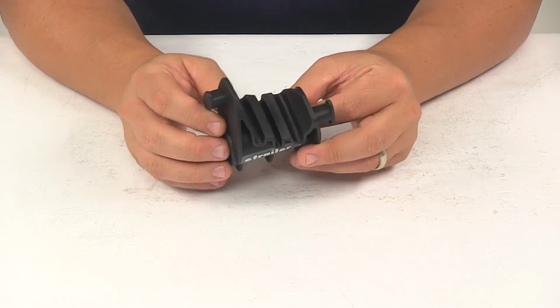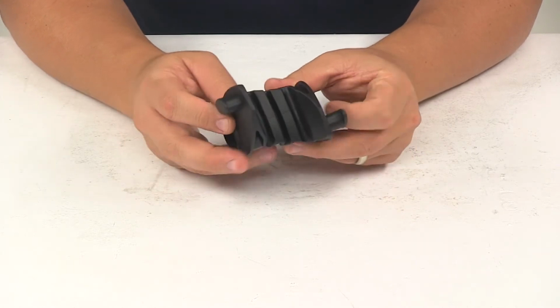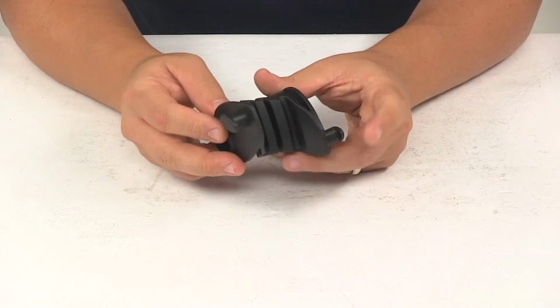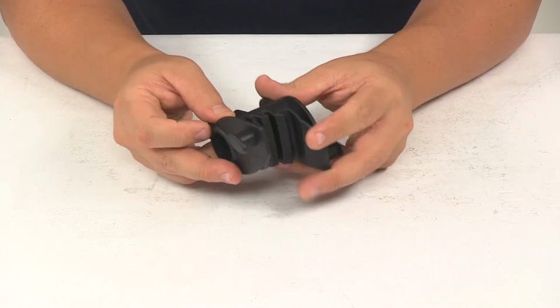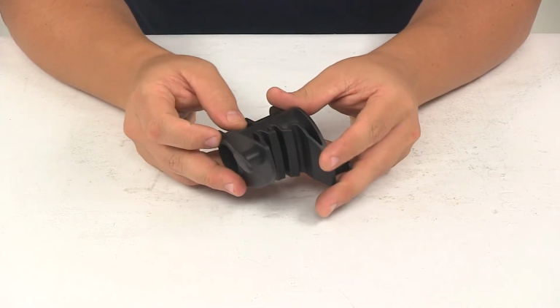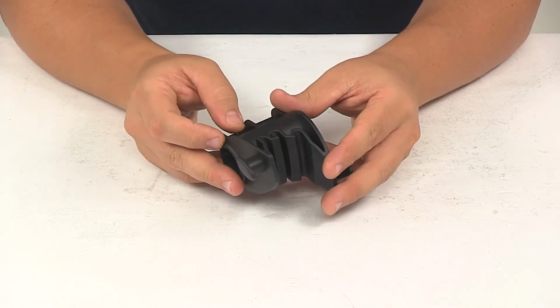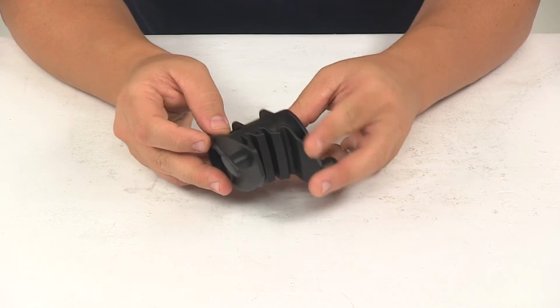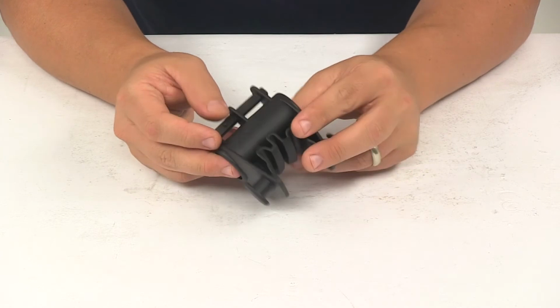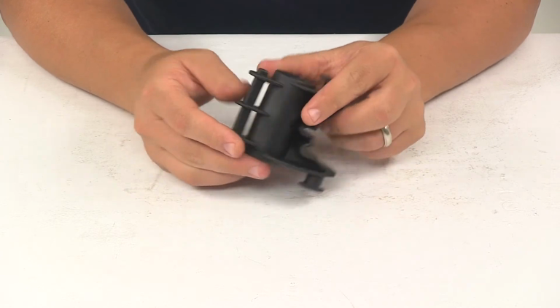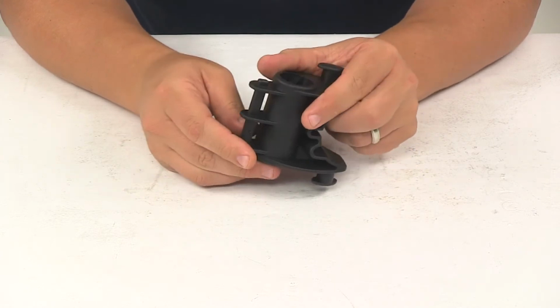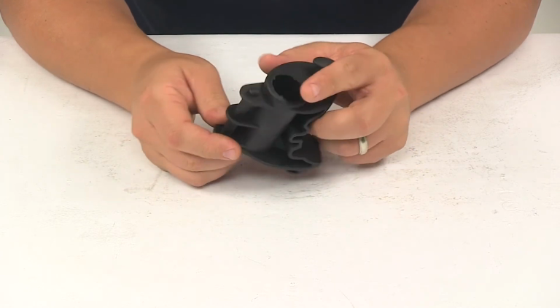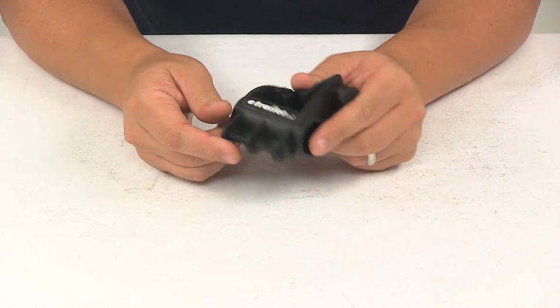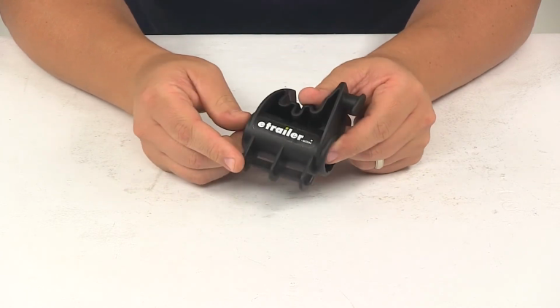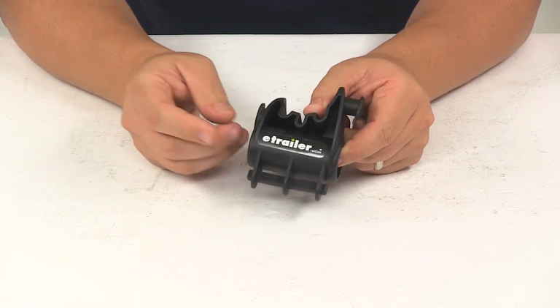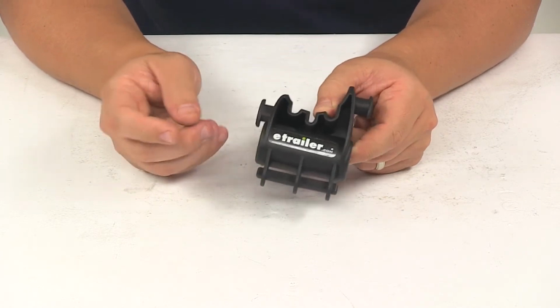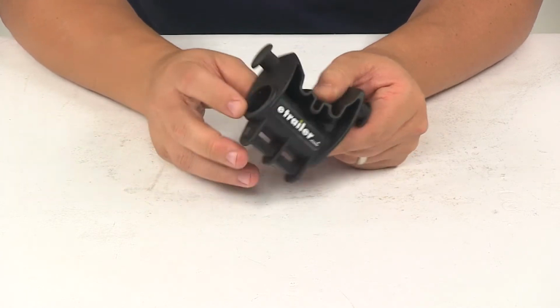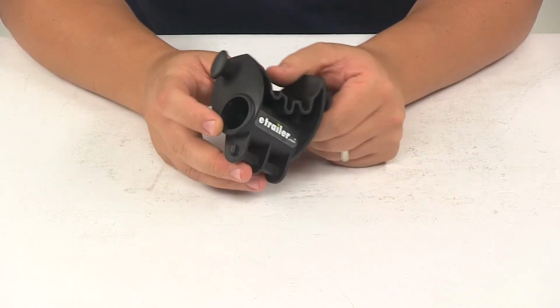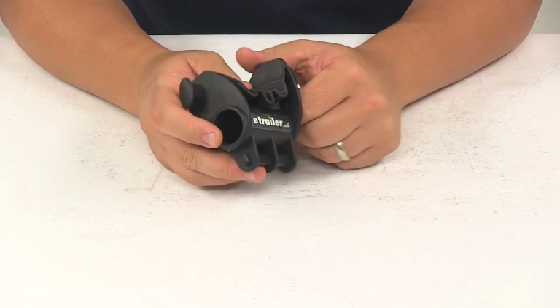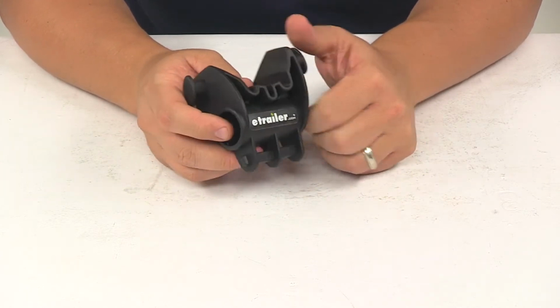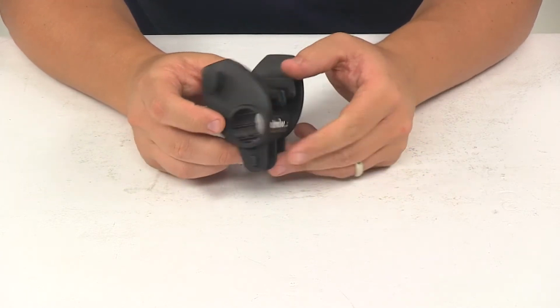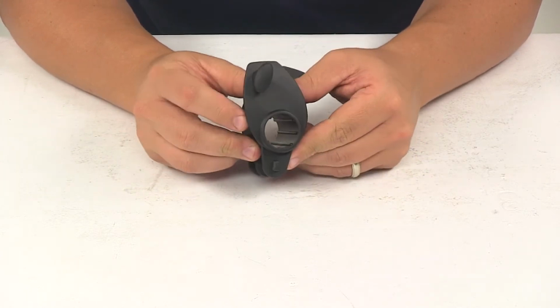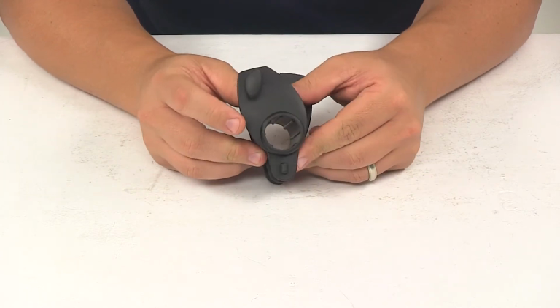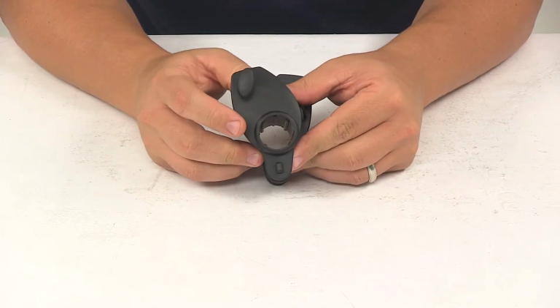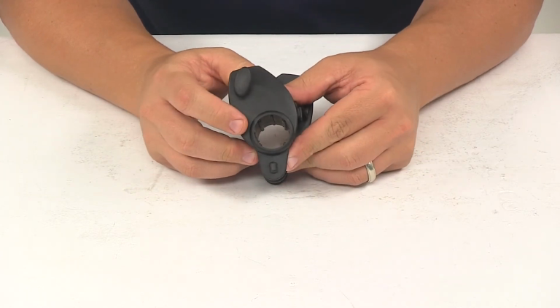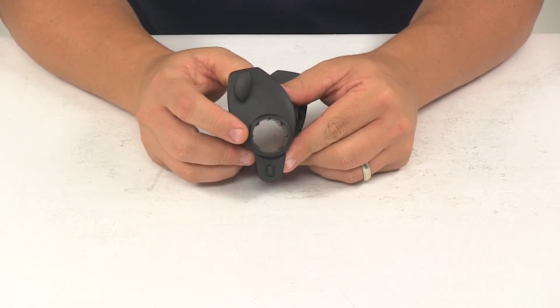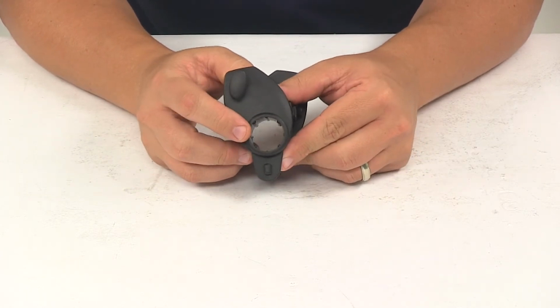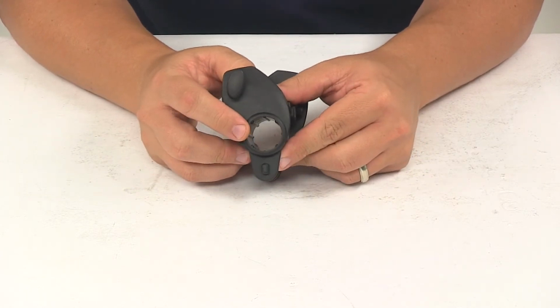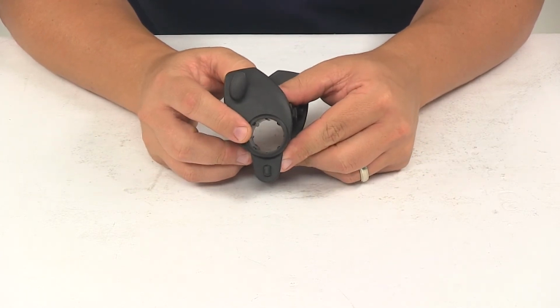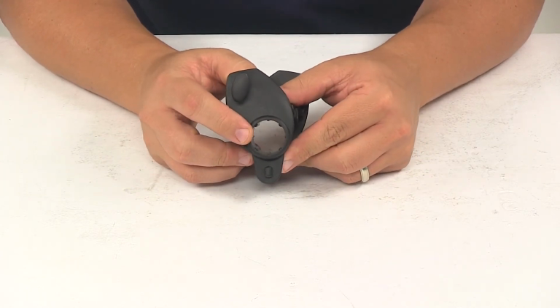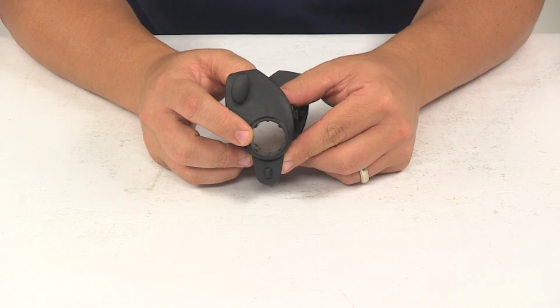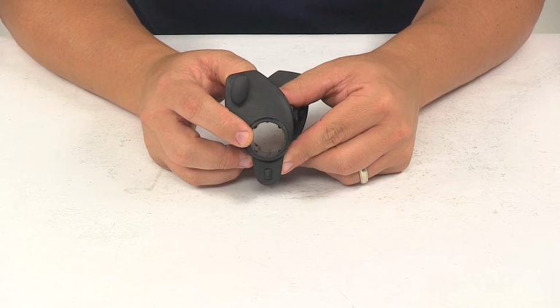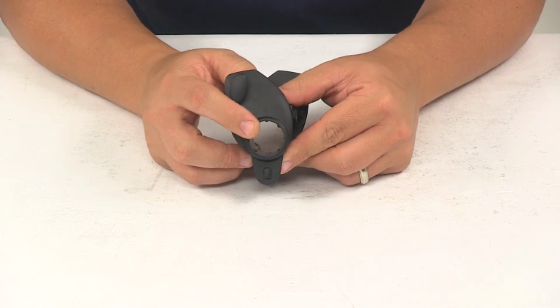It's made from a very durable plastic construction. It's black in color. The tube right here has a diameter of one inch.